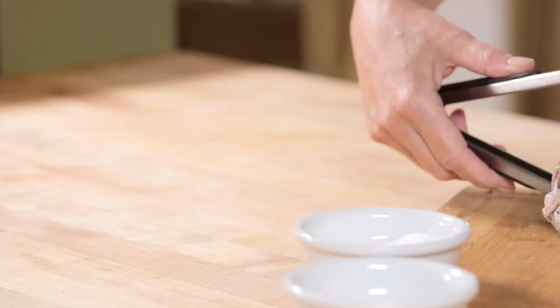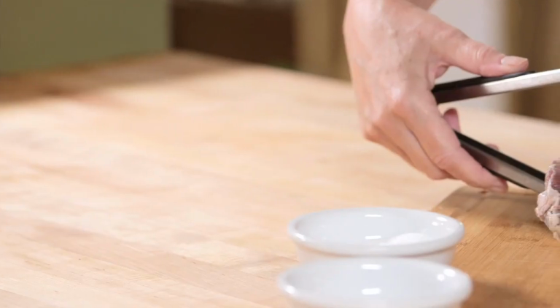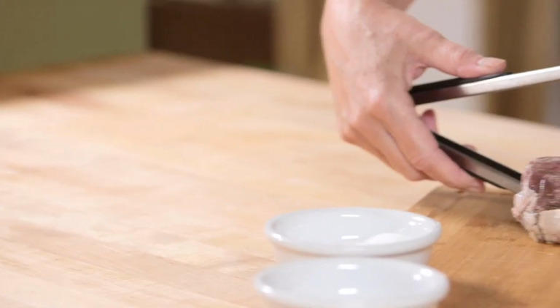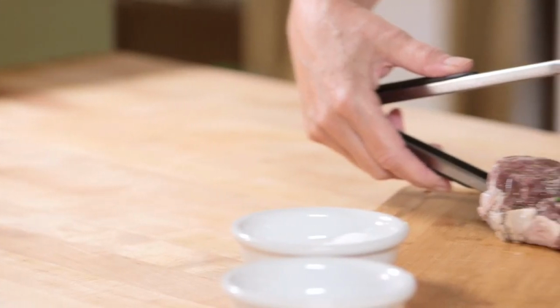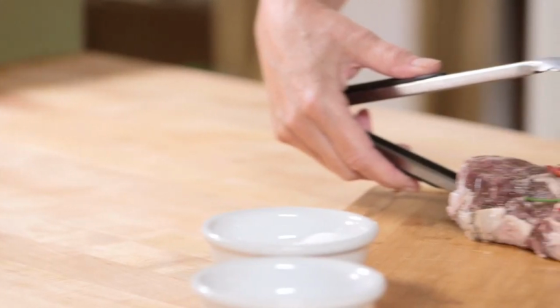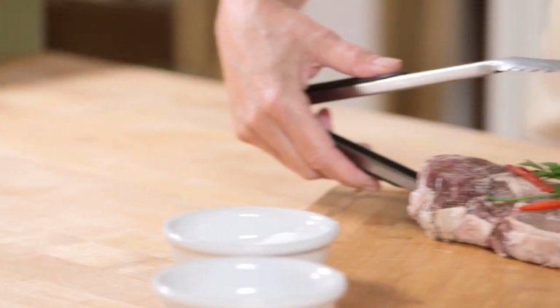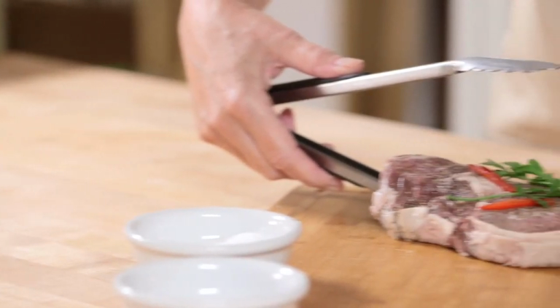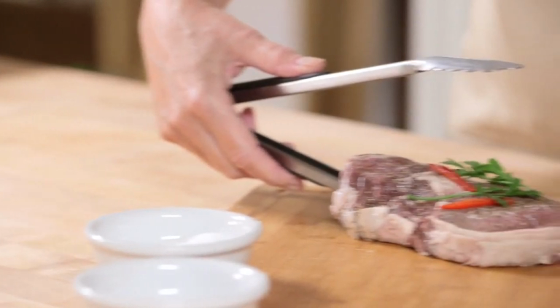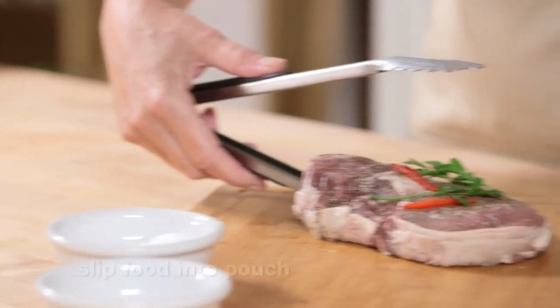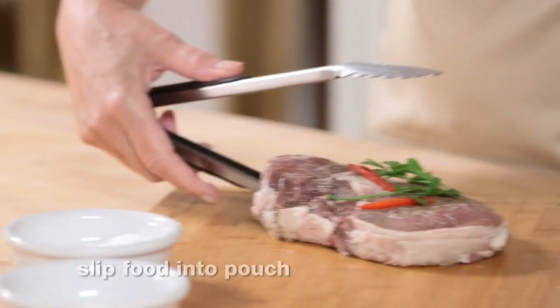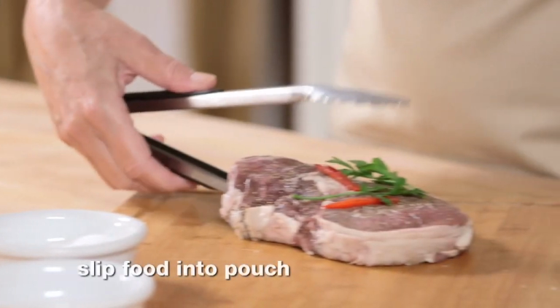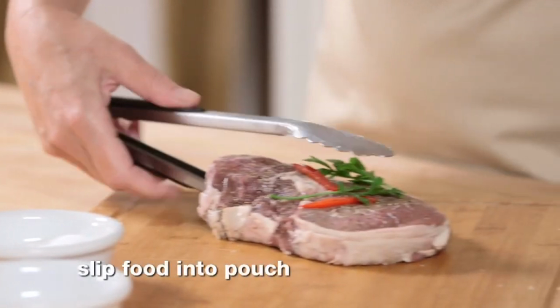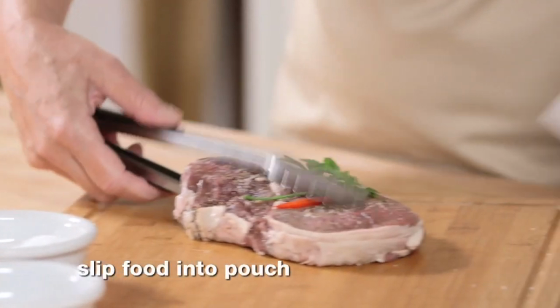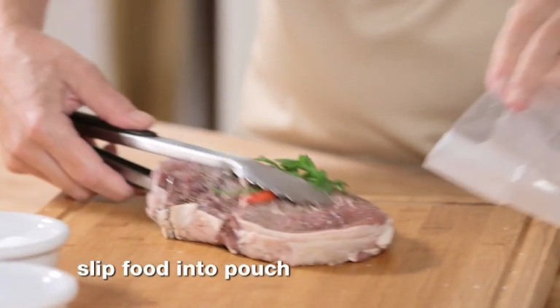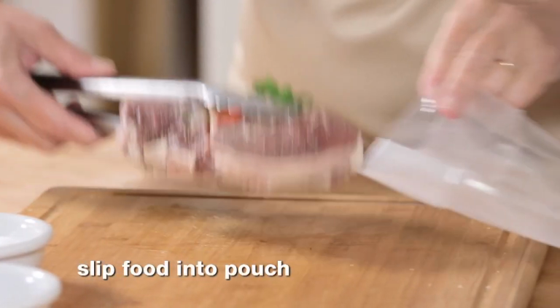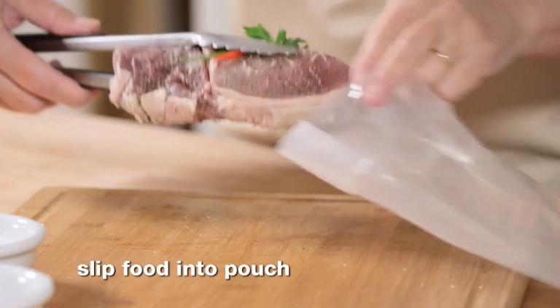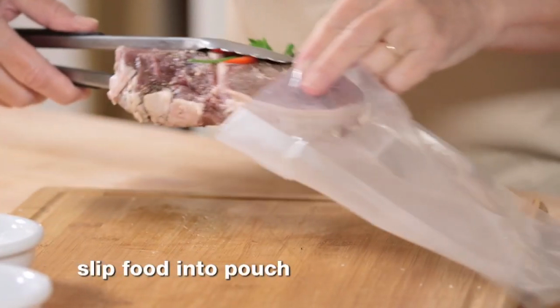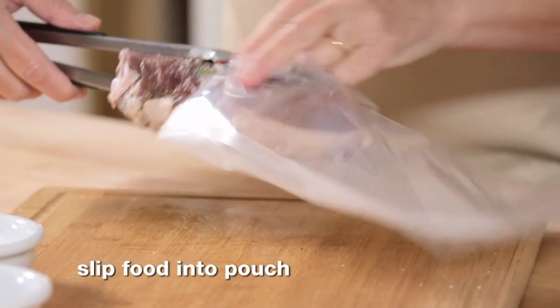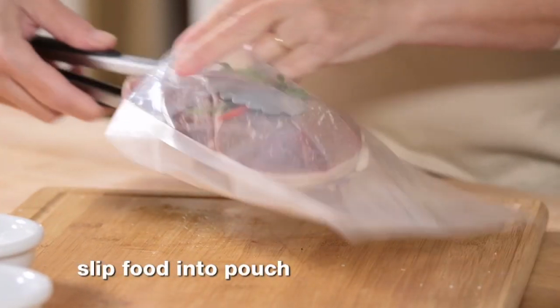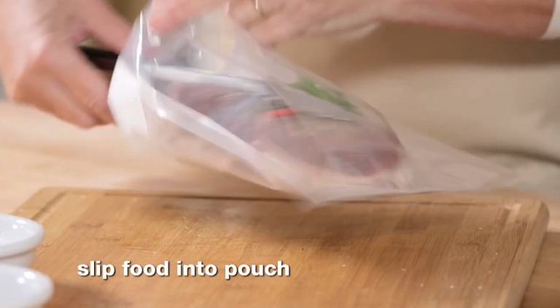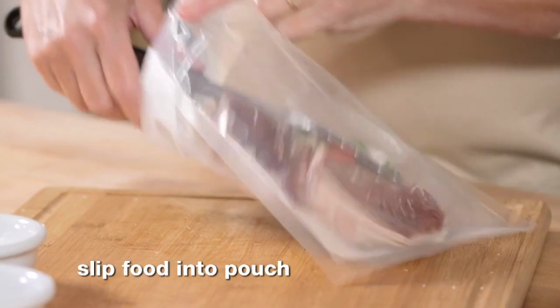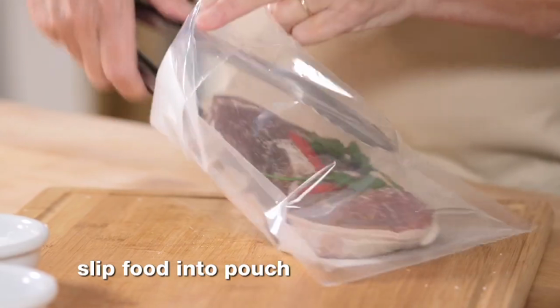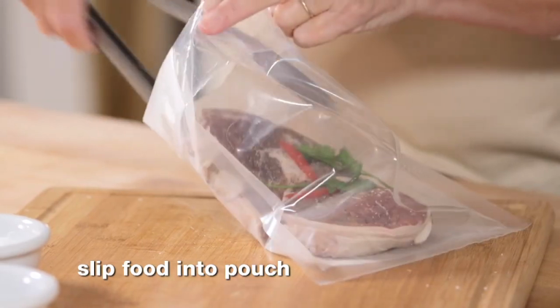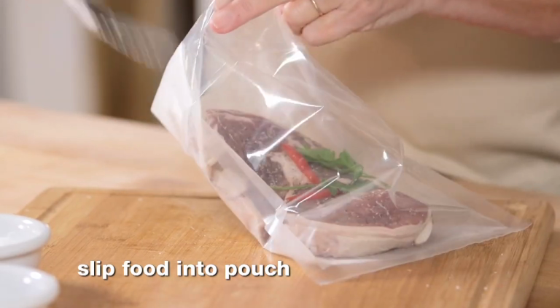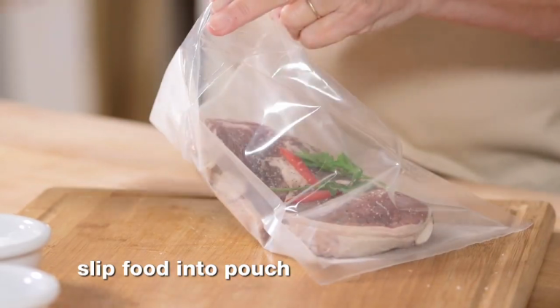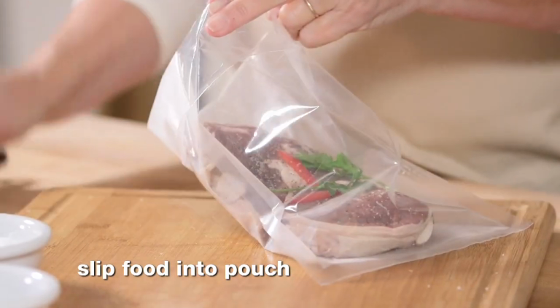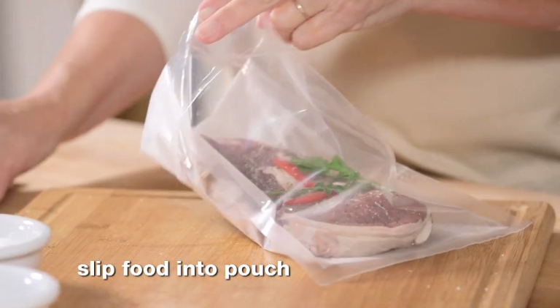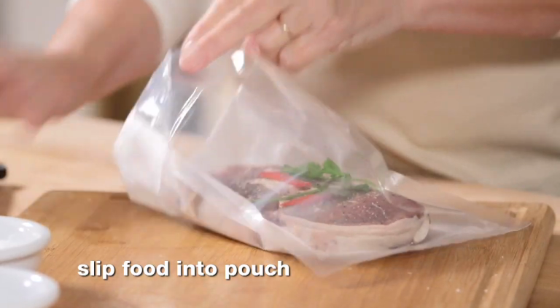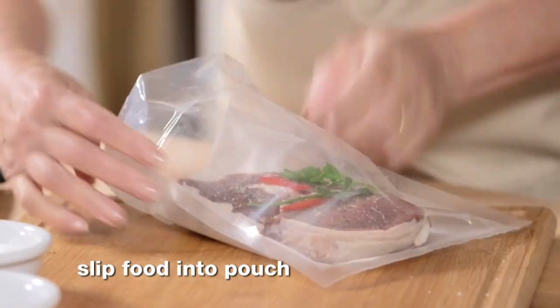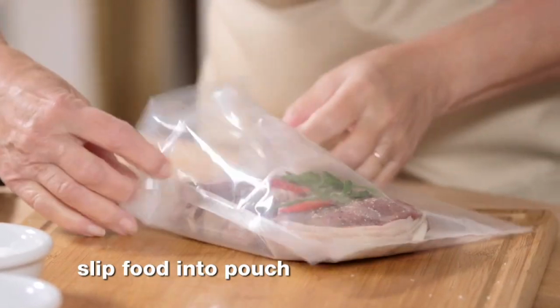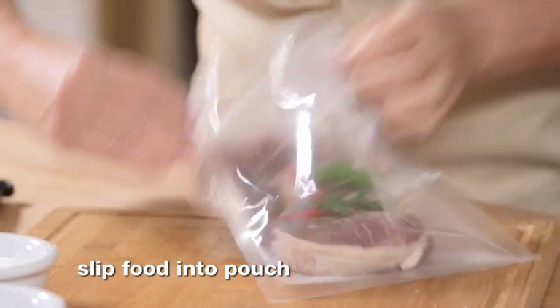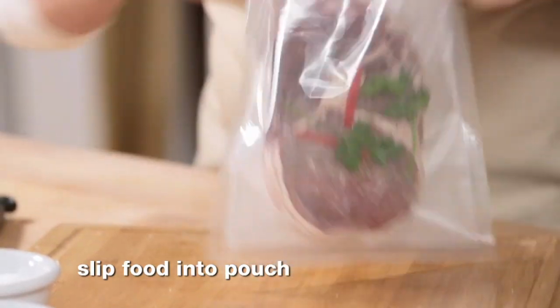Now, slip the food into a suitably sized food-grade cooking pouch. Now your pouch is ready to seal.